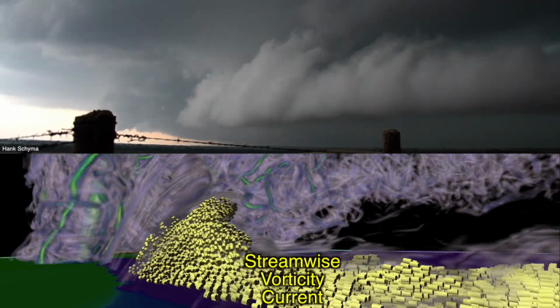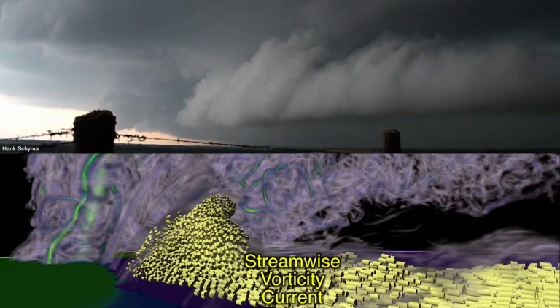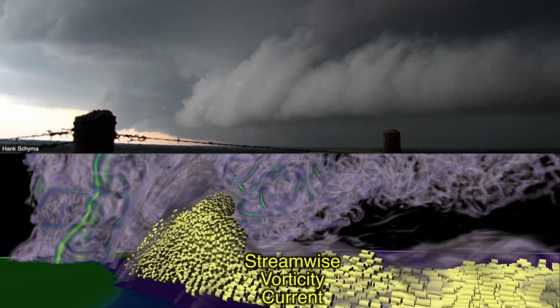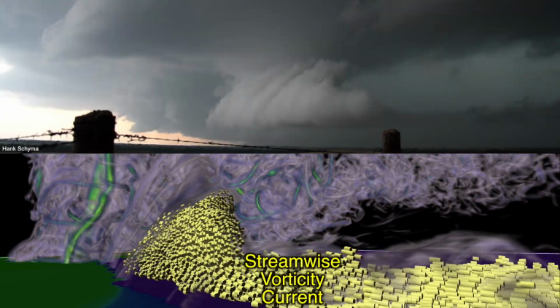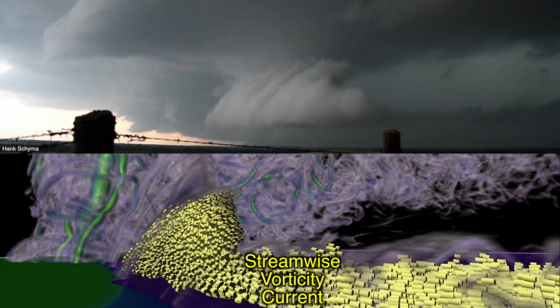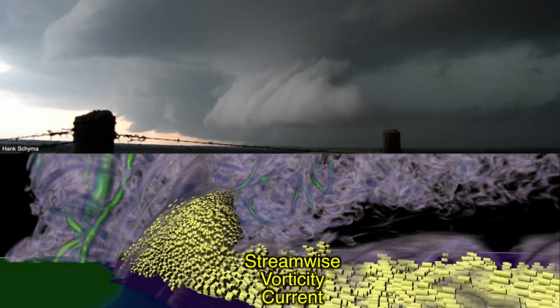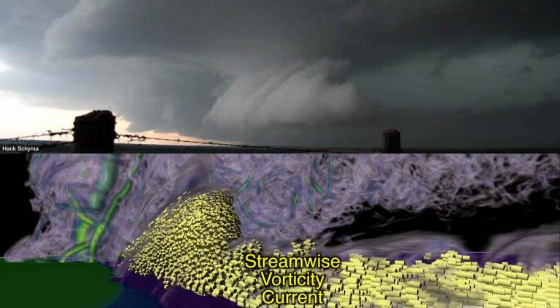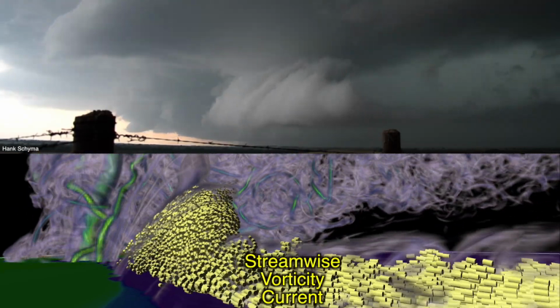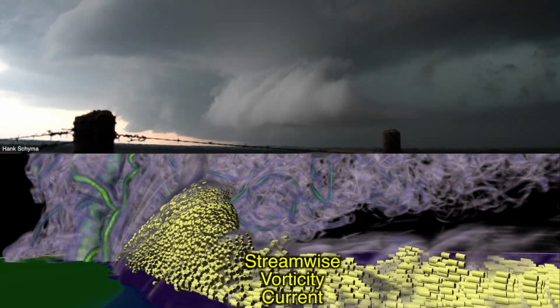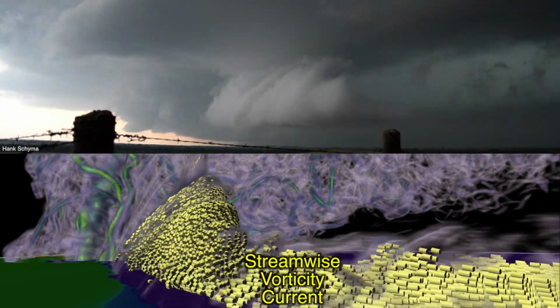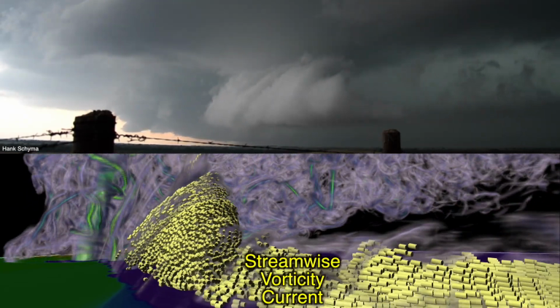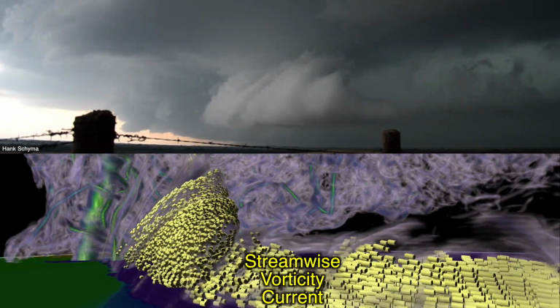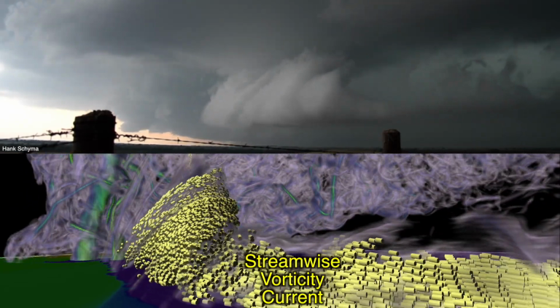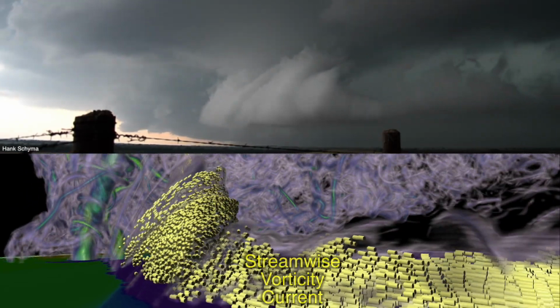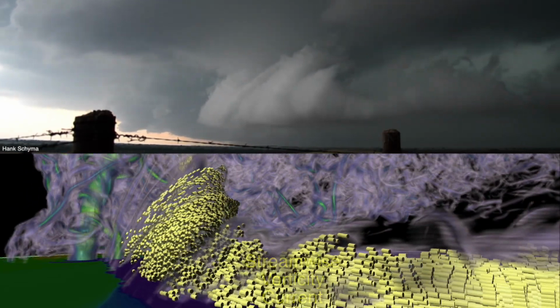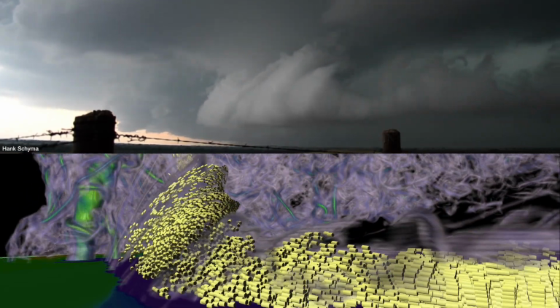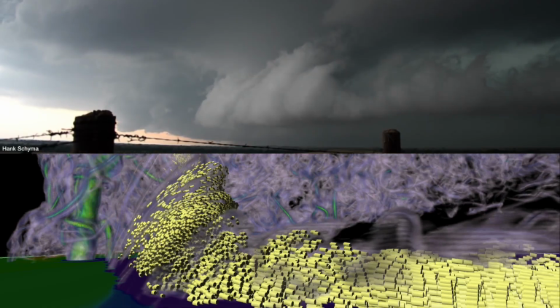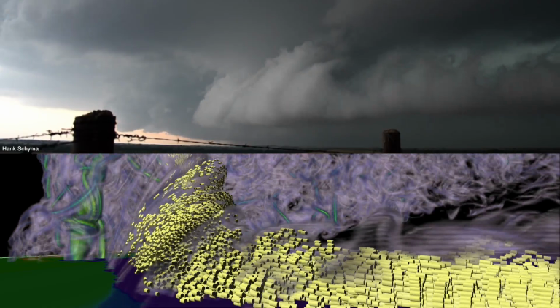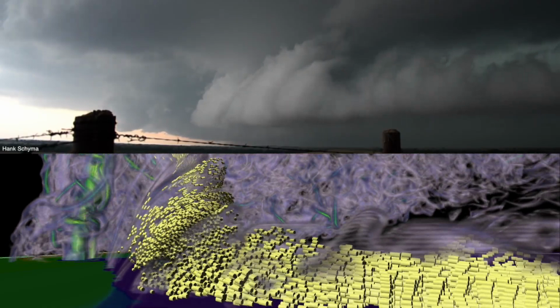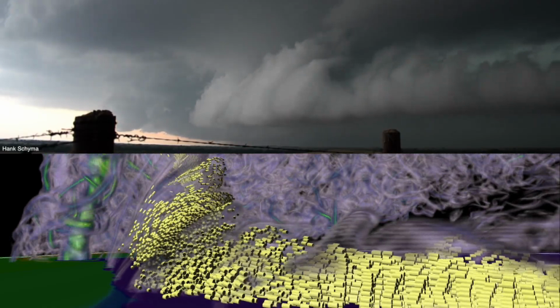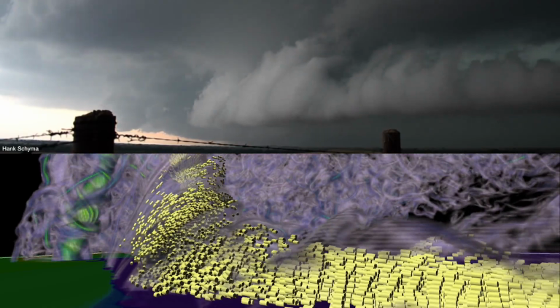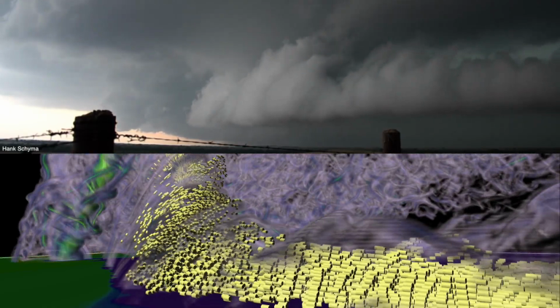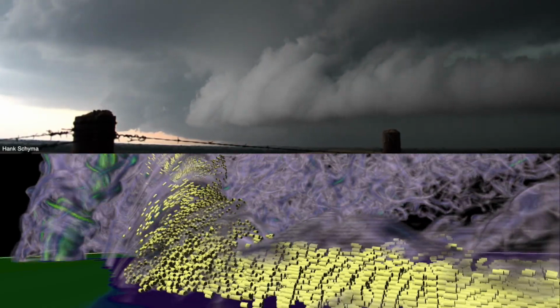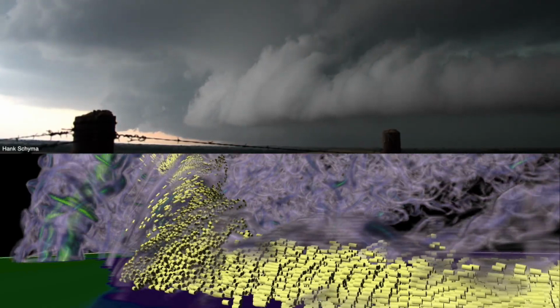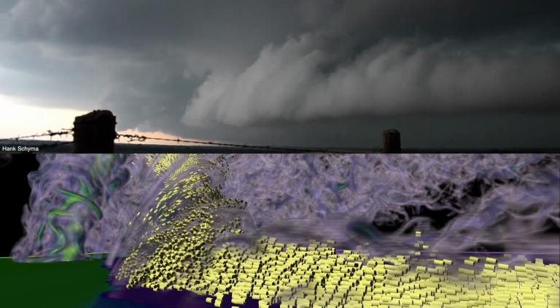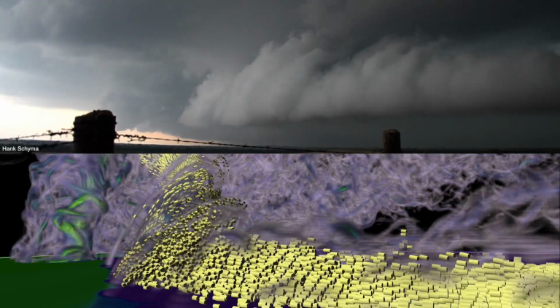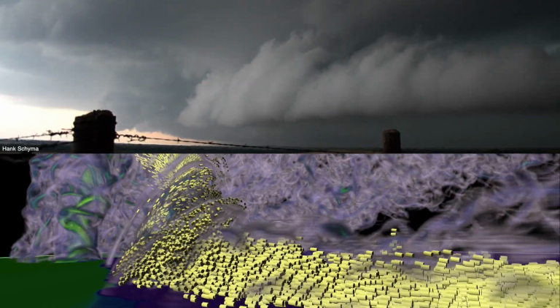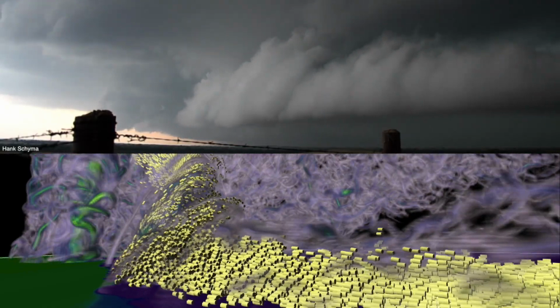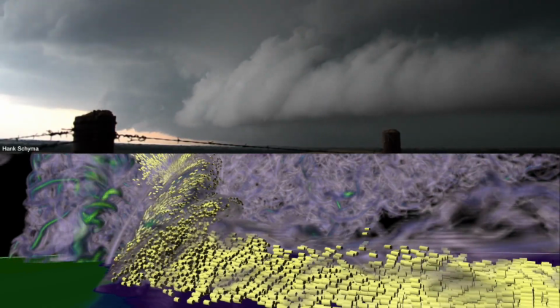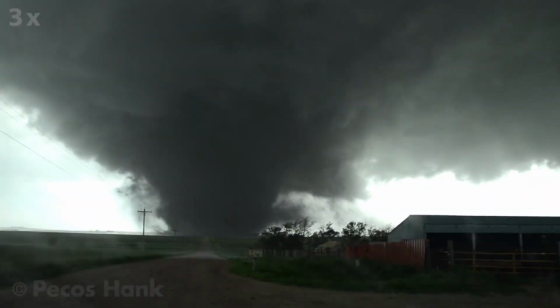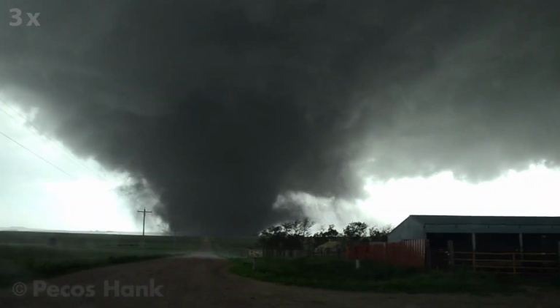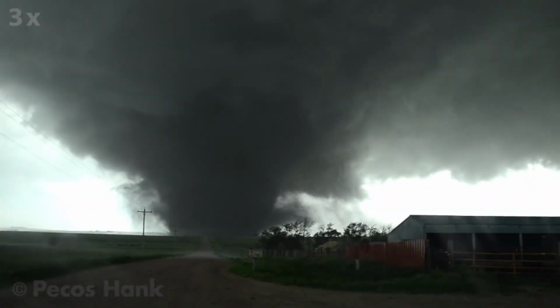The streamwise vorticity current is a helically rotating stream of air that we think may be responsible for forming and maintaining the tornado that occurs in our simulations.